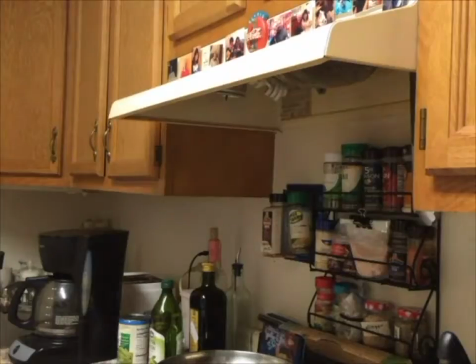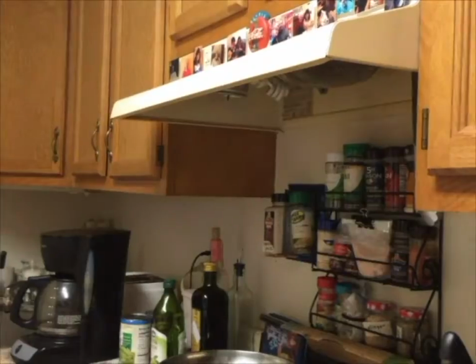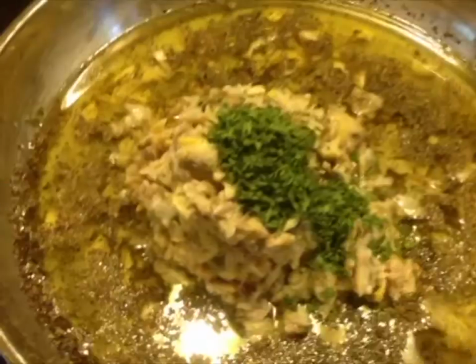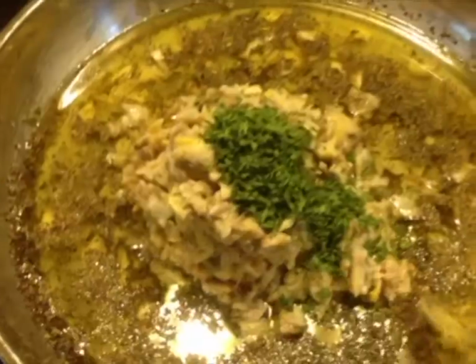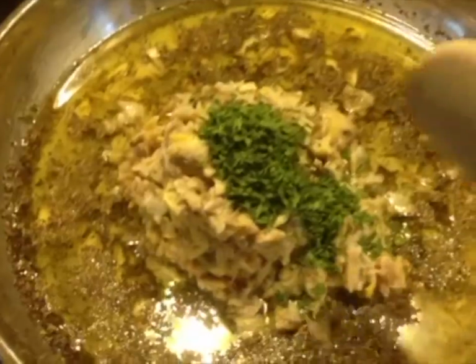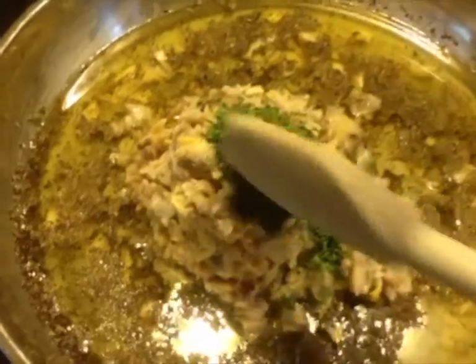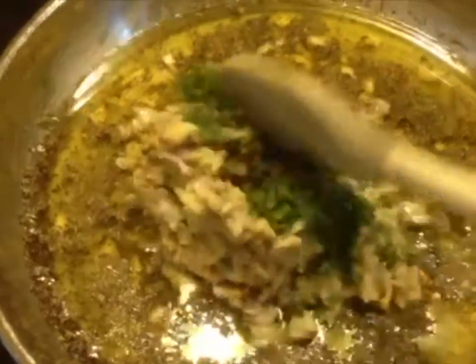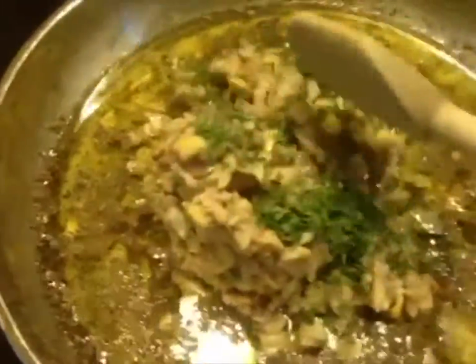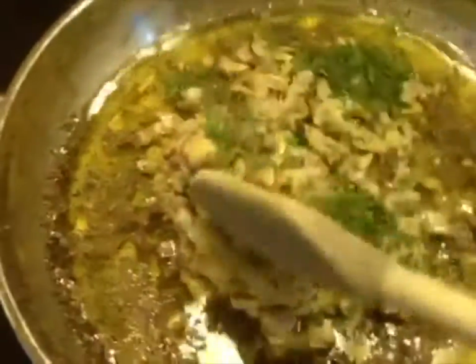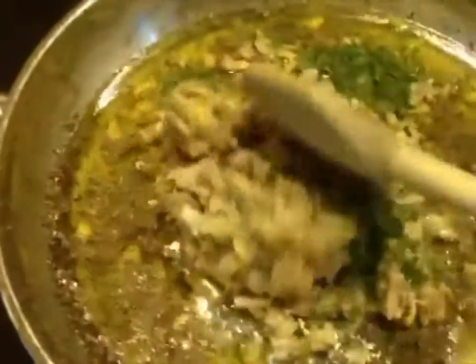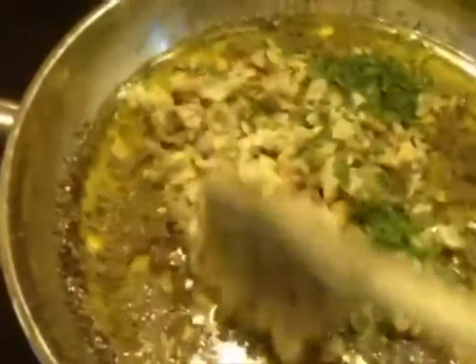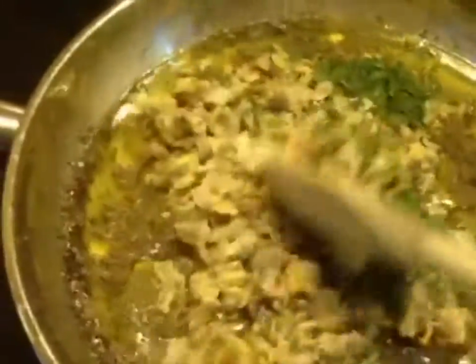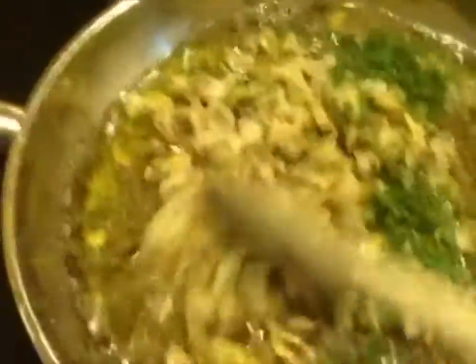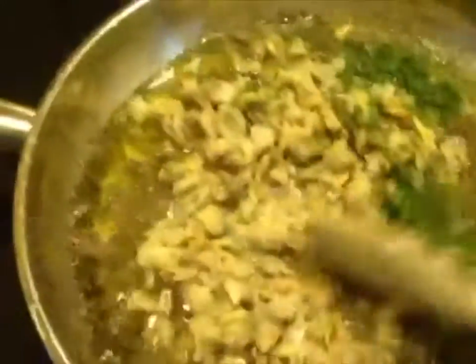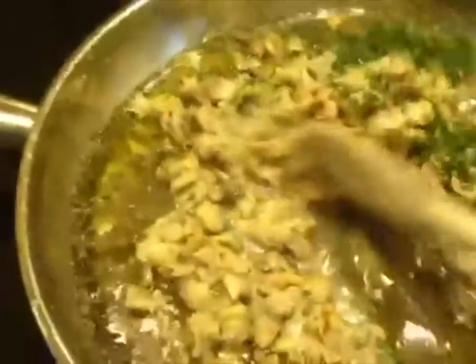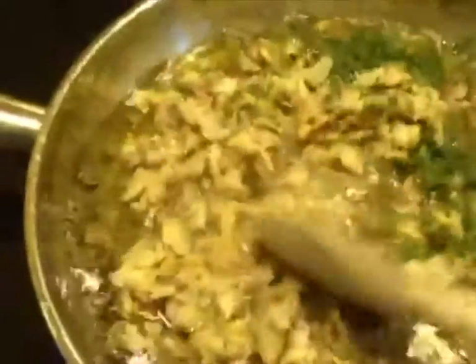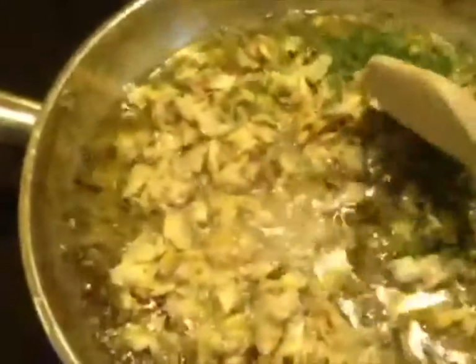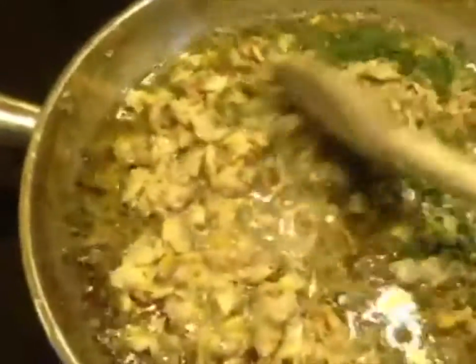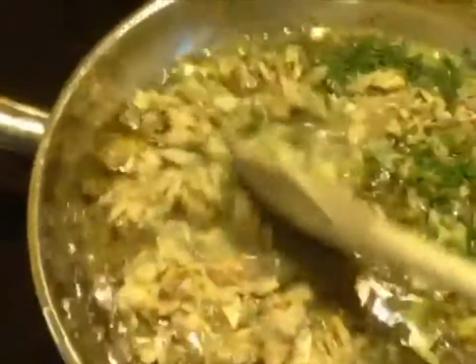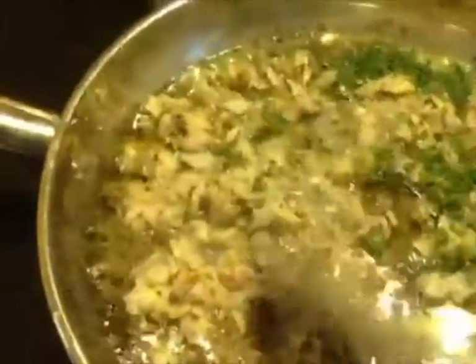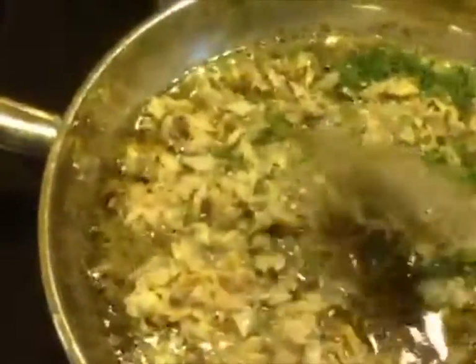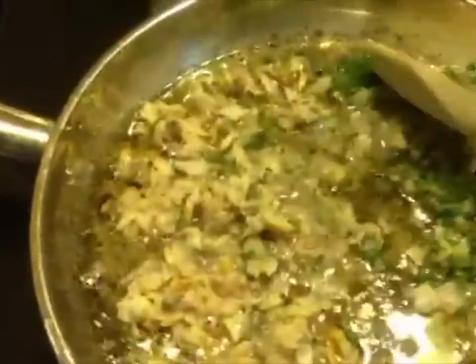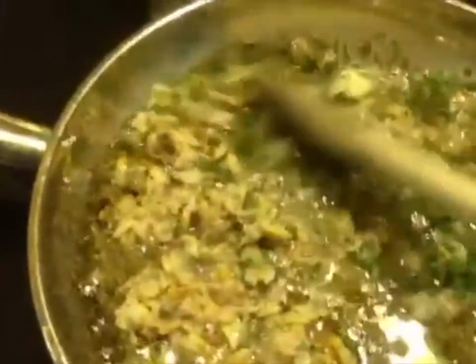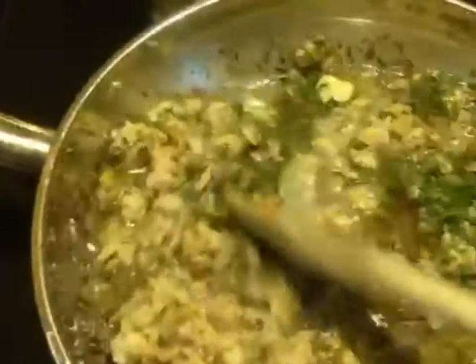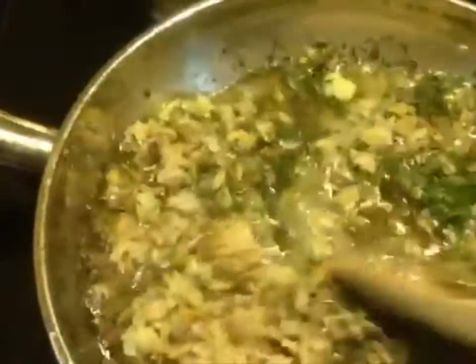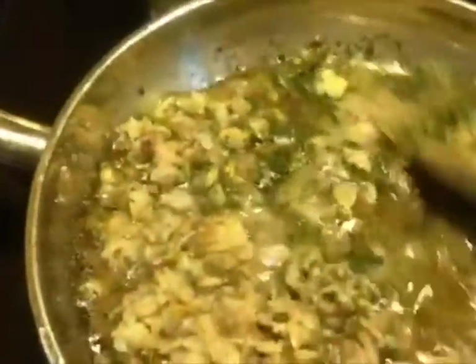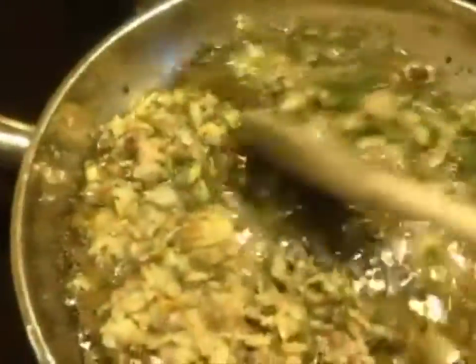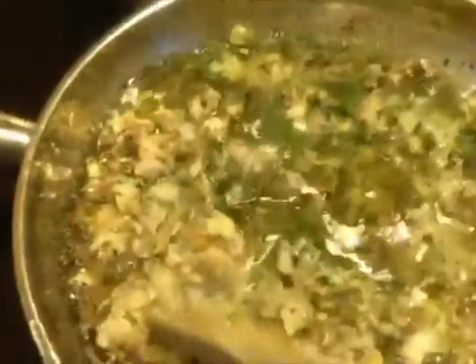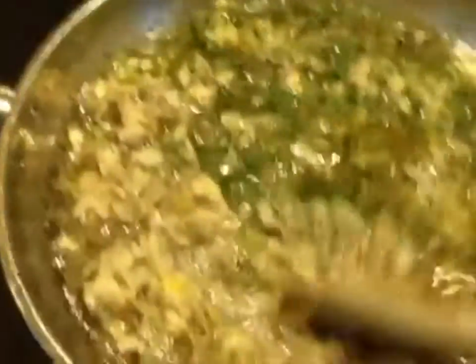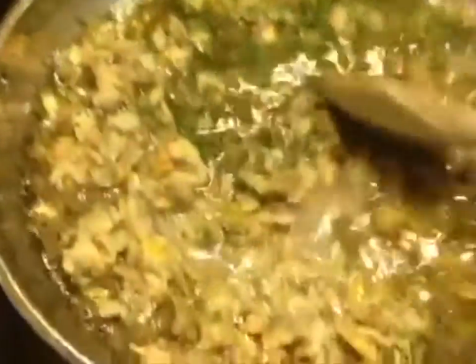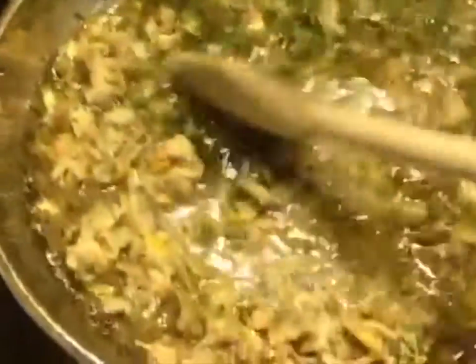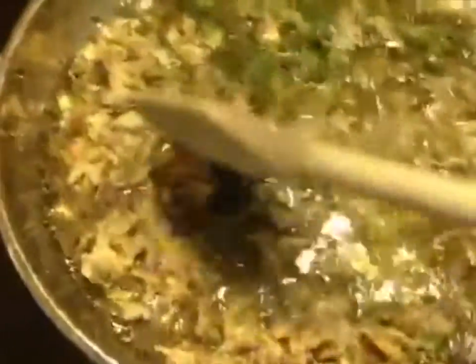The parsley and the clams — spread it out and stir it a little bit.